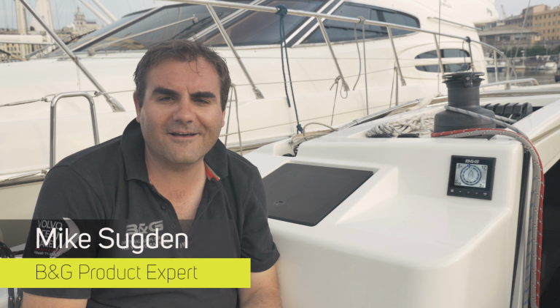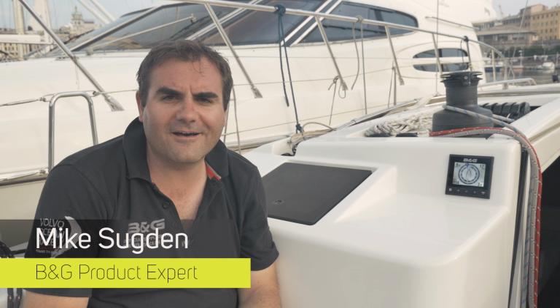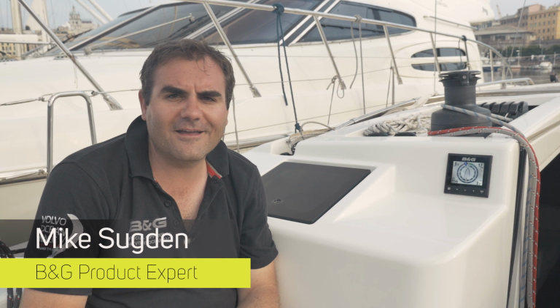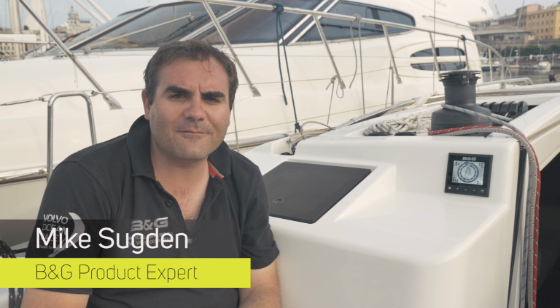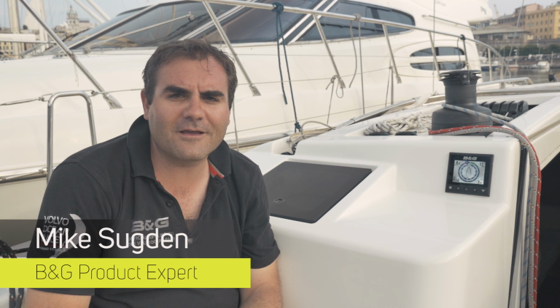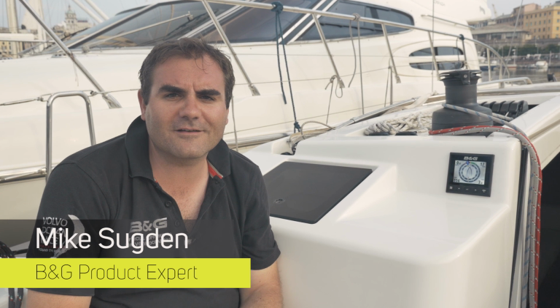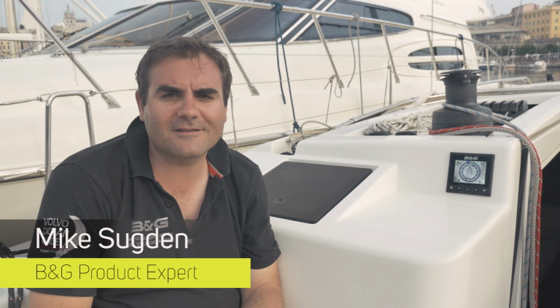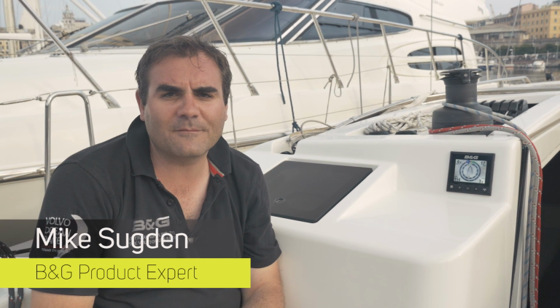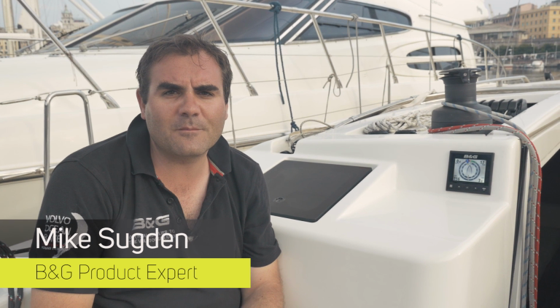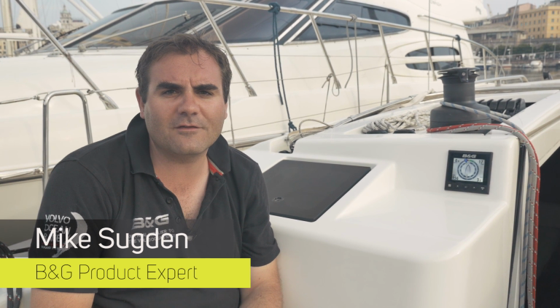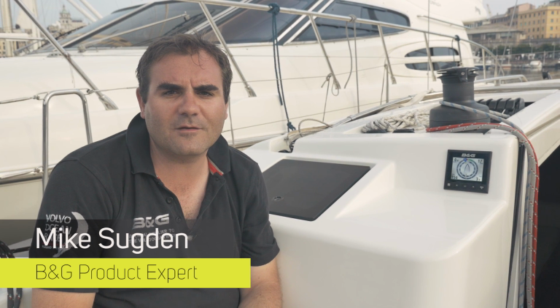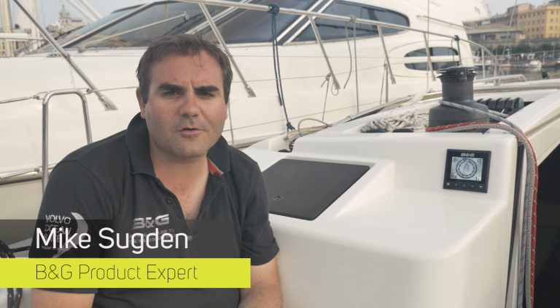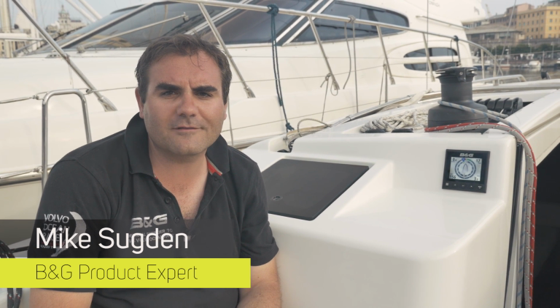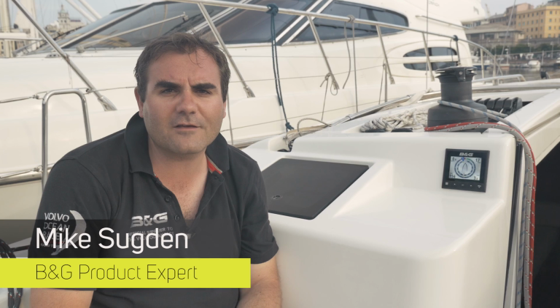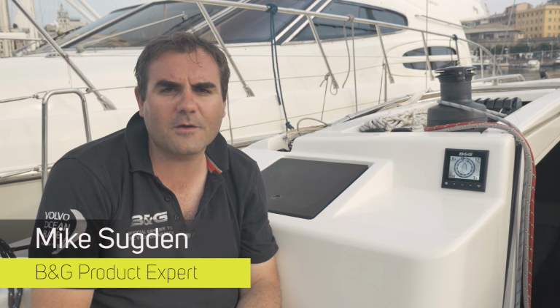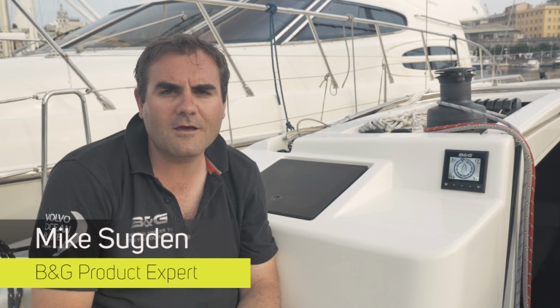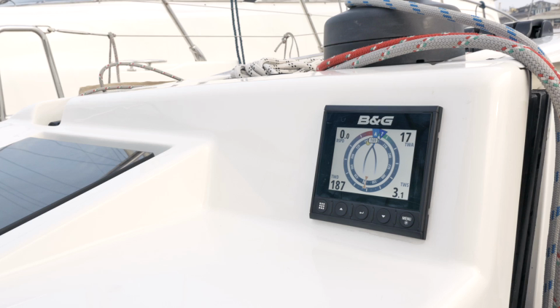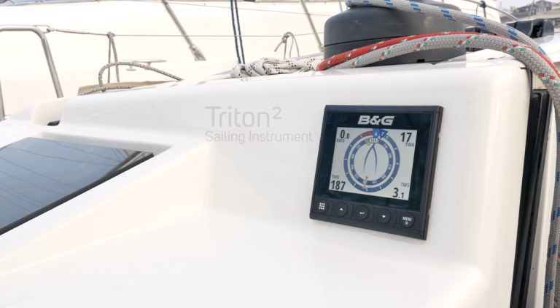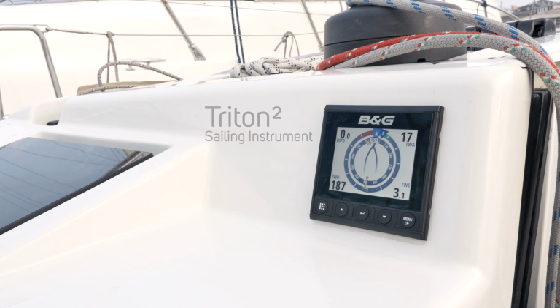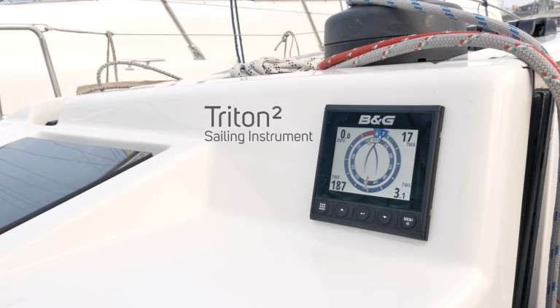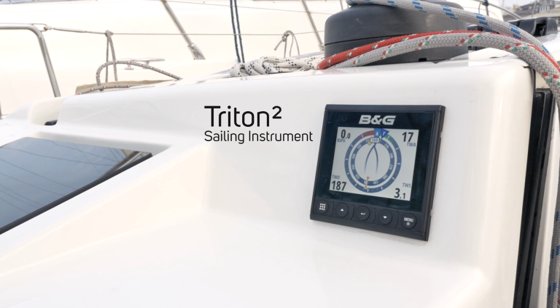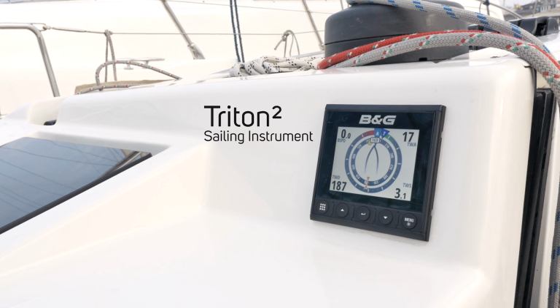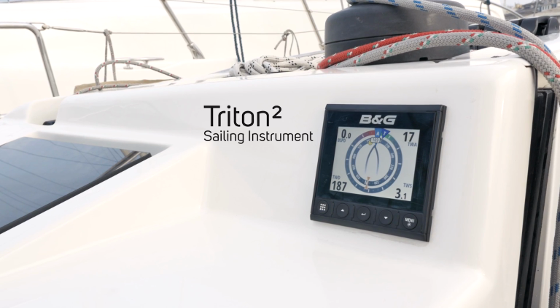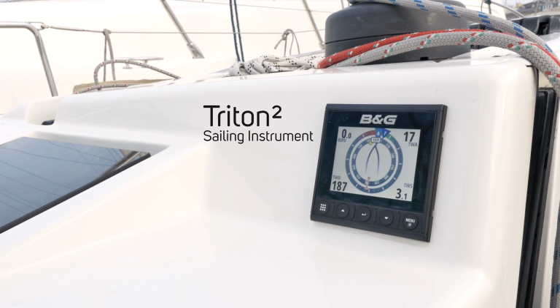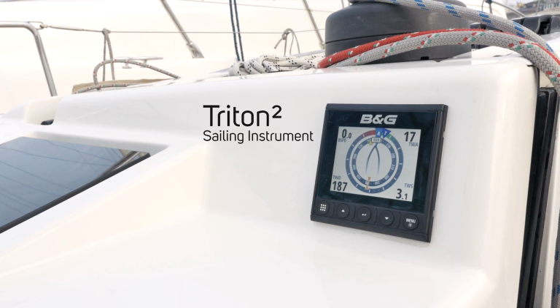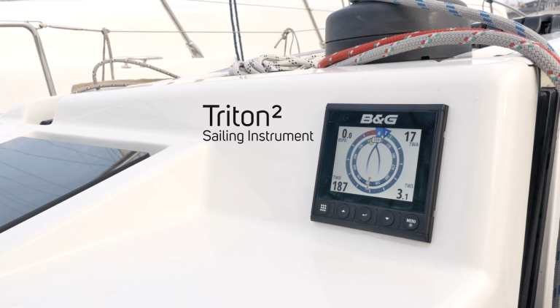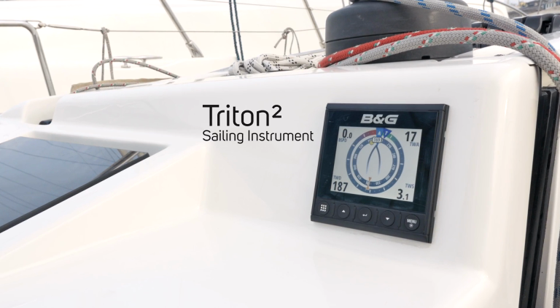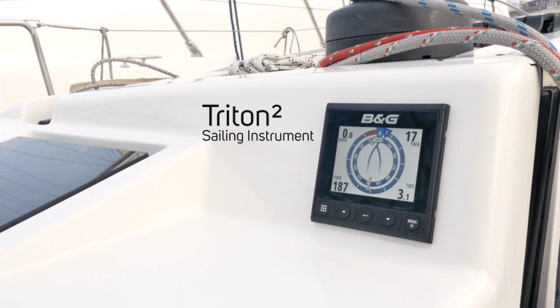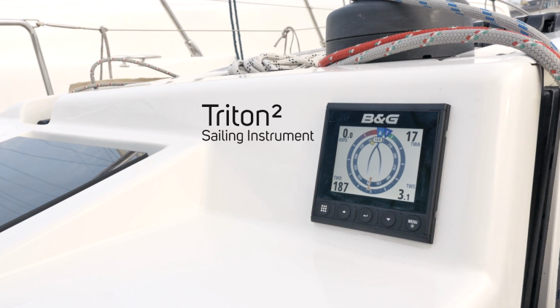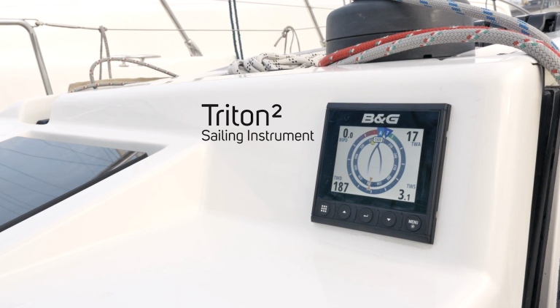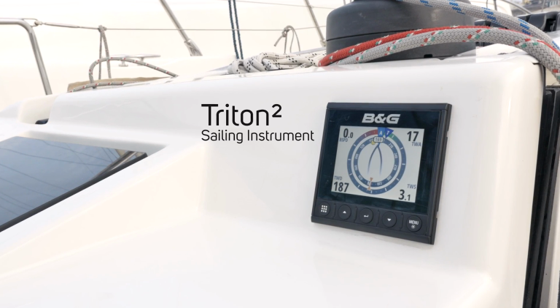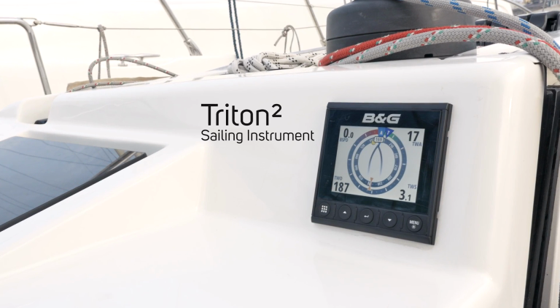Hi, I'm Mike Sugden. I'm the B&G product expert and I'm here to talk you through the Triton 2 instrument system.